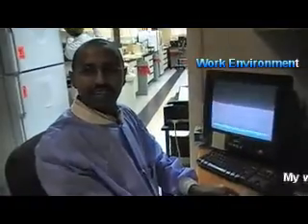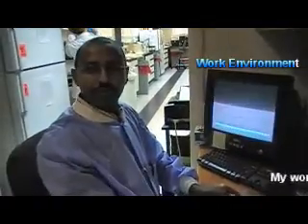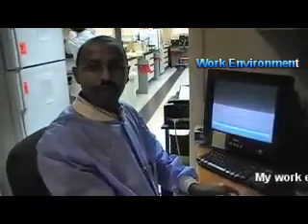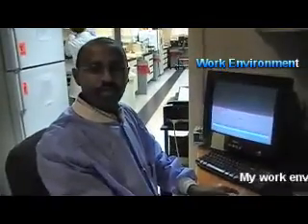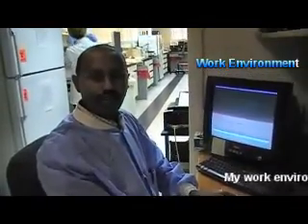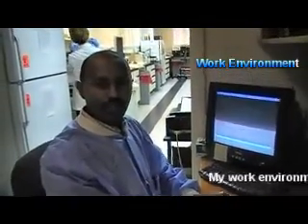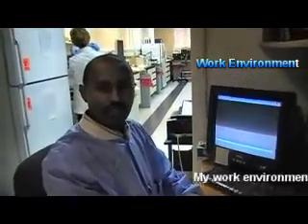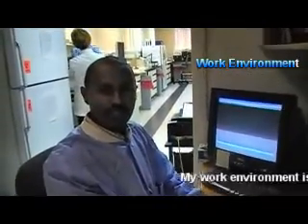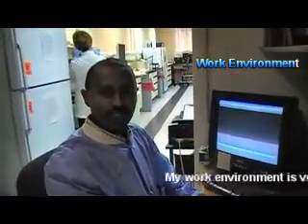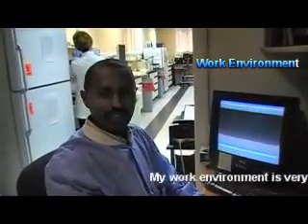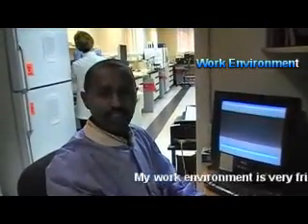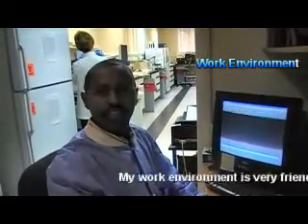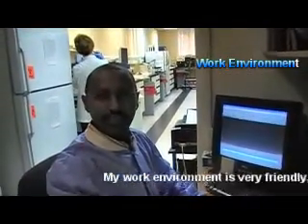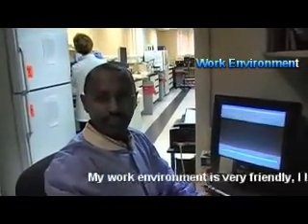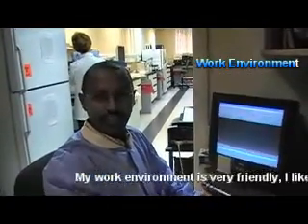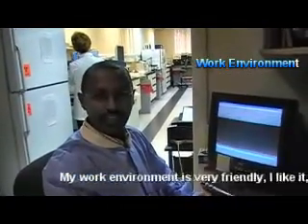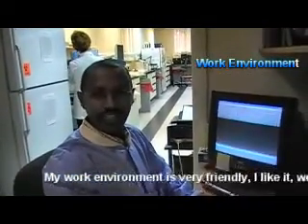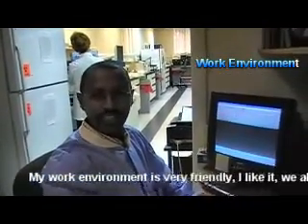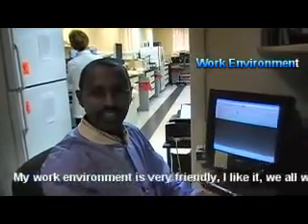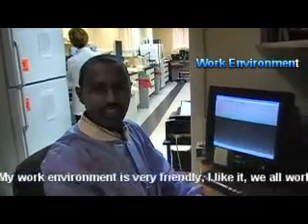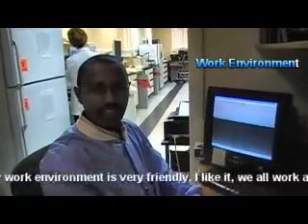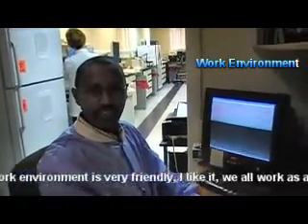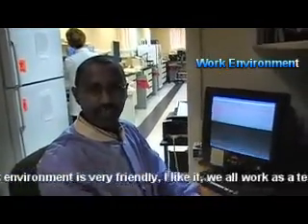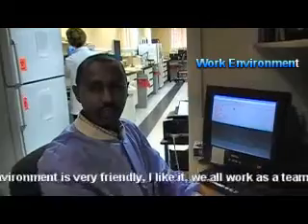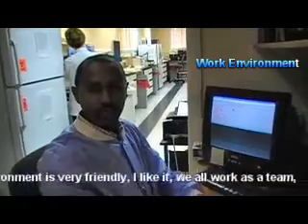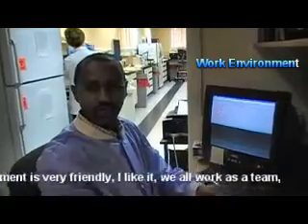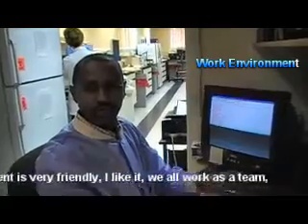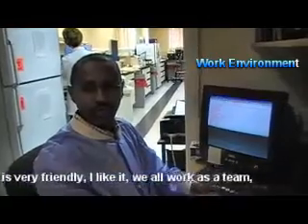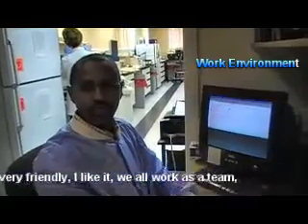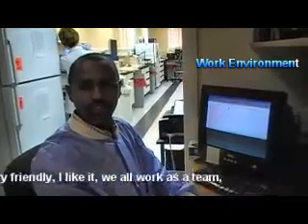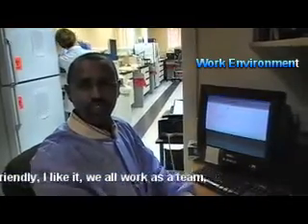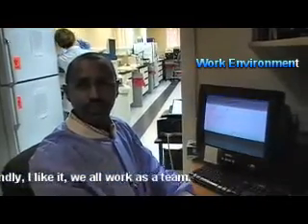My work environment is really friendly. I like it because everybody works in a team.